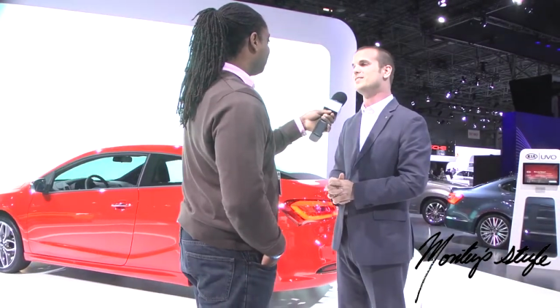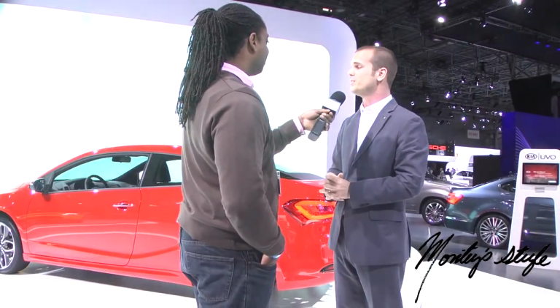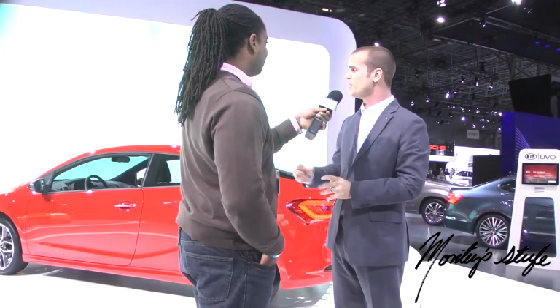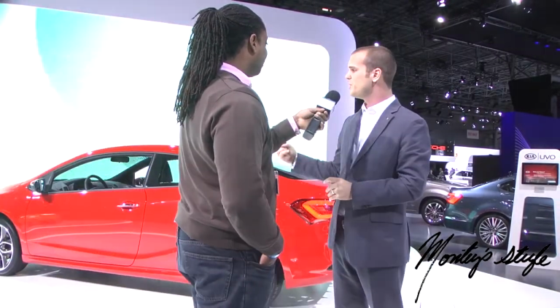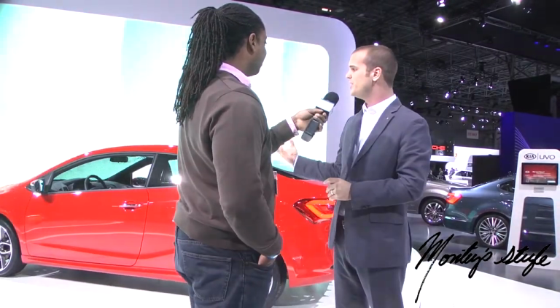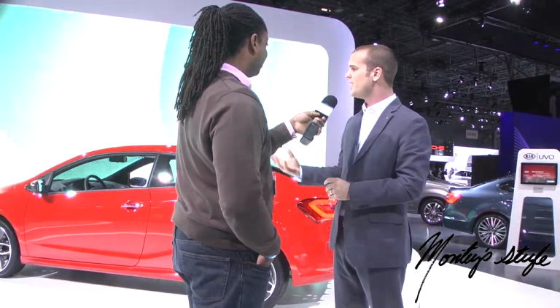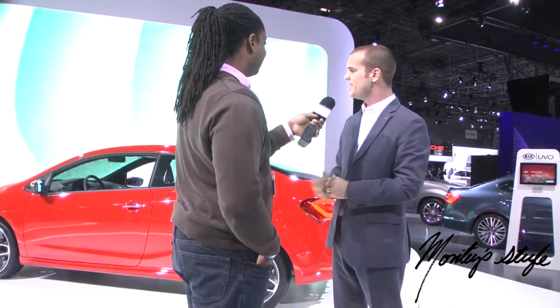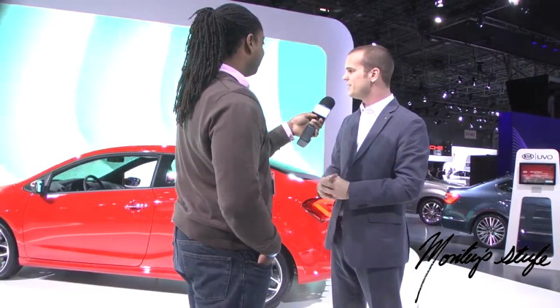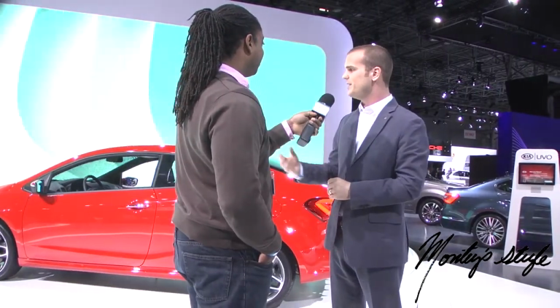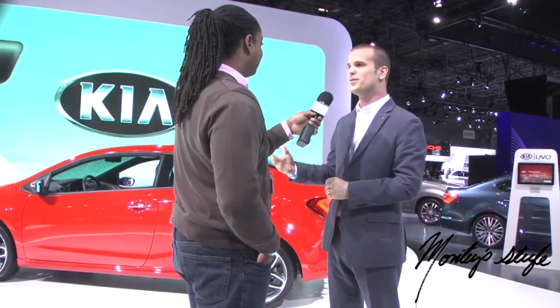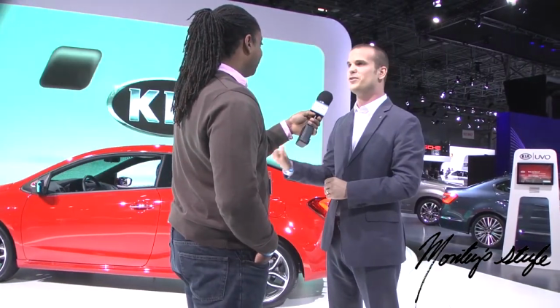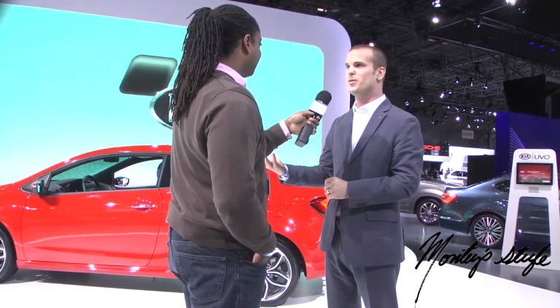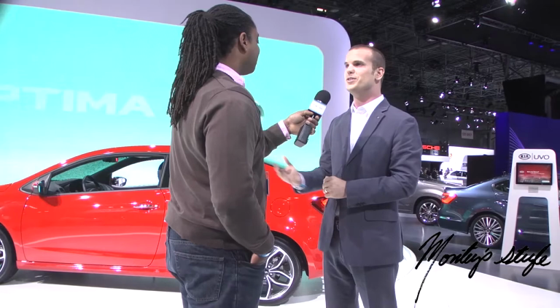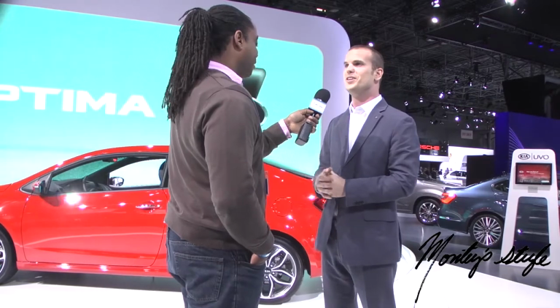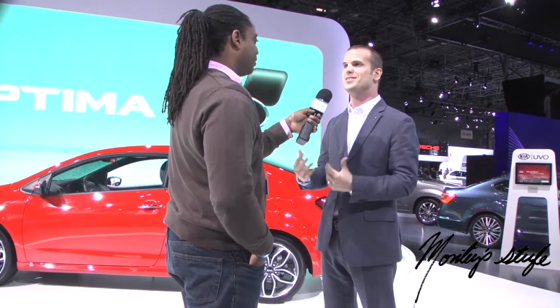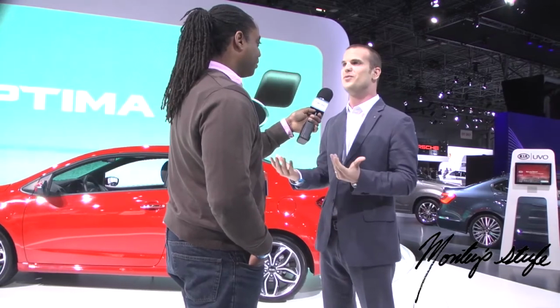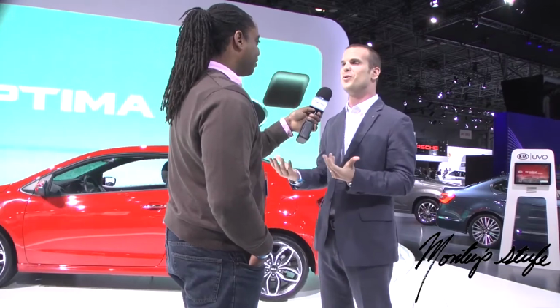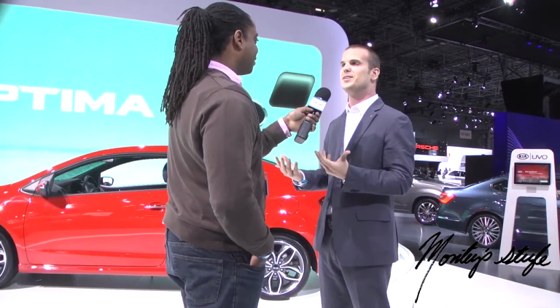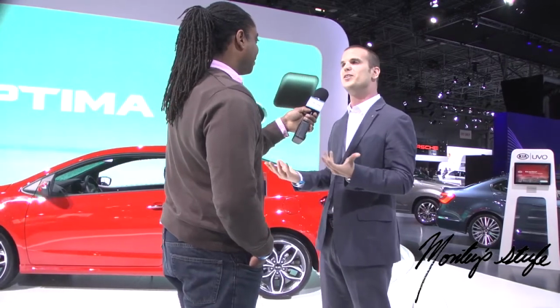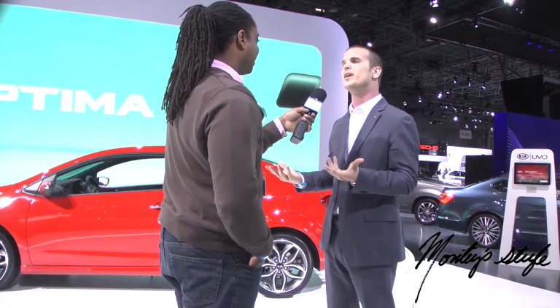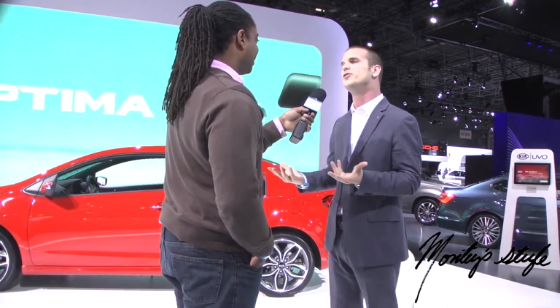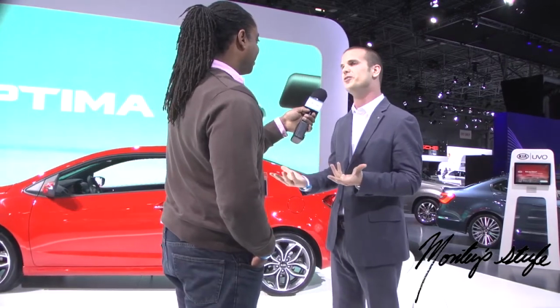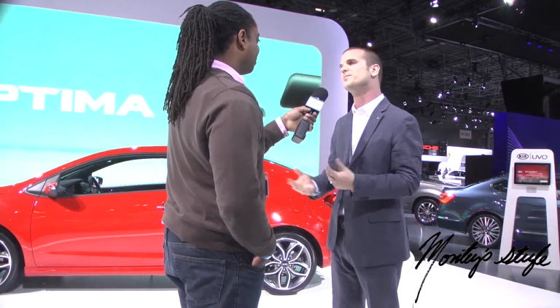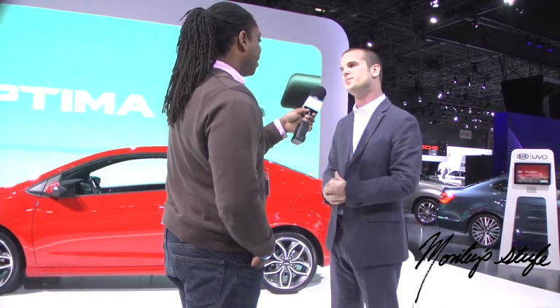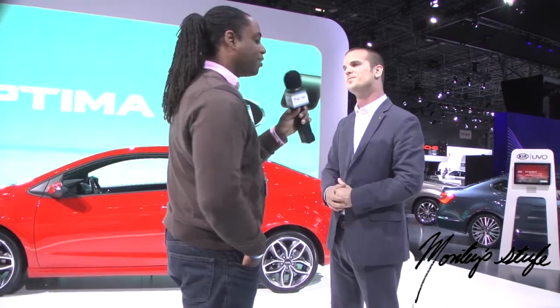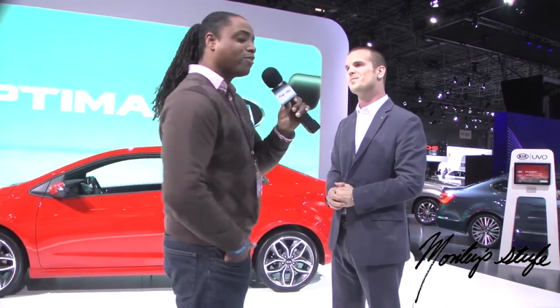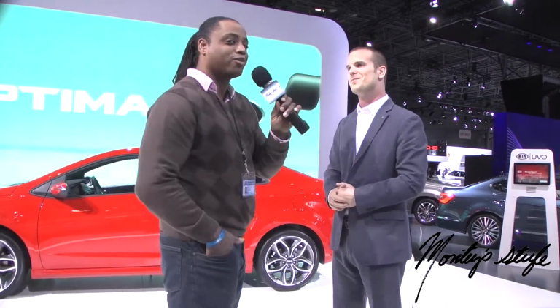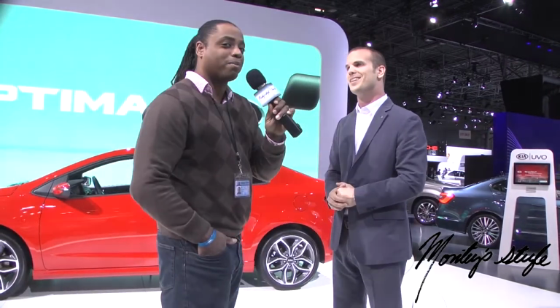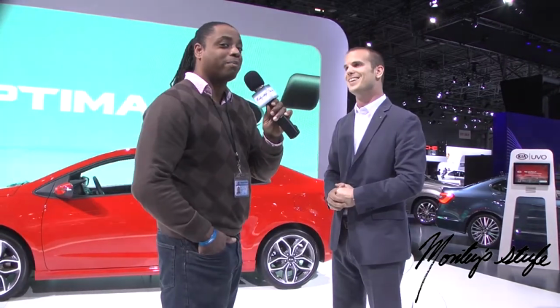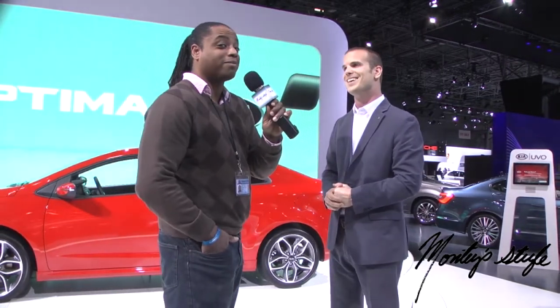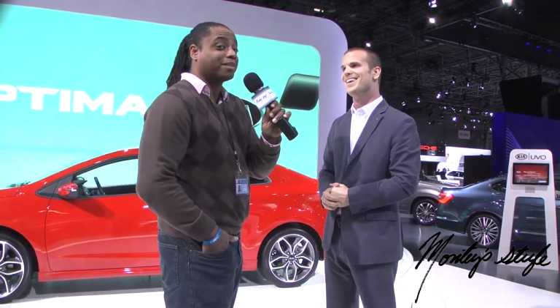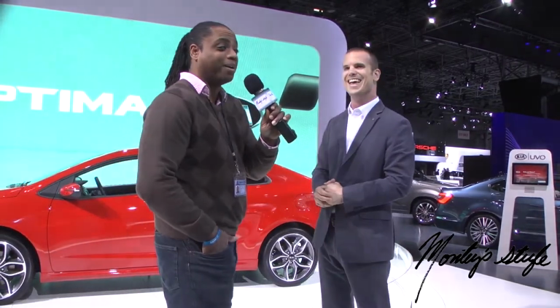What does TGDI stand for? The turbo GDI — the T stands for turbo and GDI stands for gasoline direct injection. I was trying to trip him up, but he's really smart.